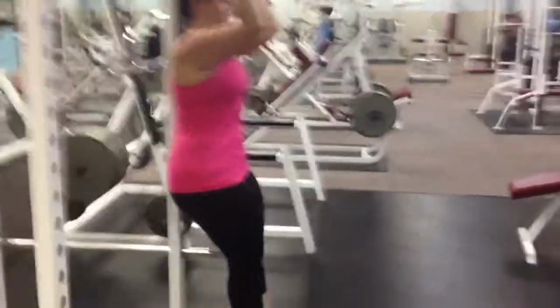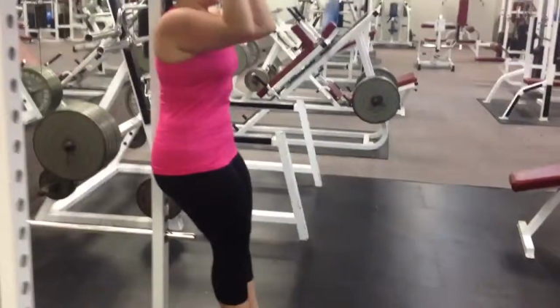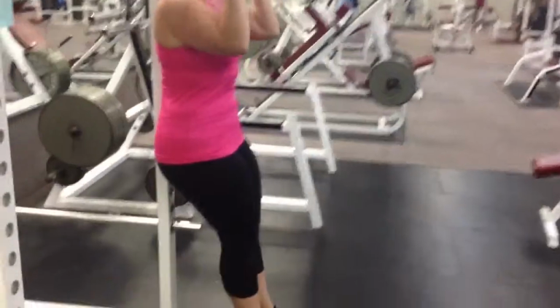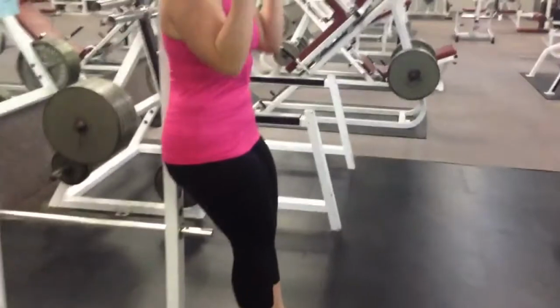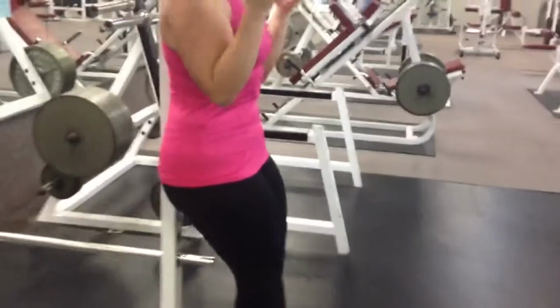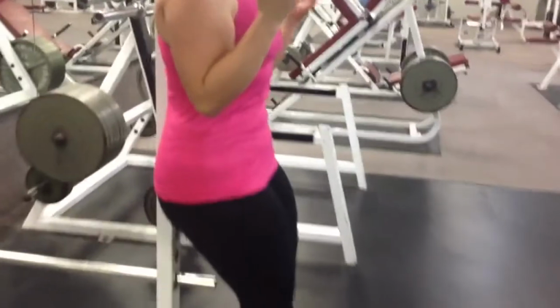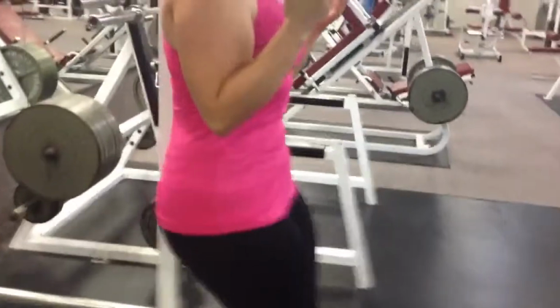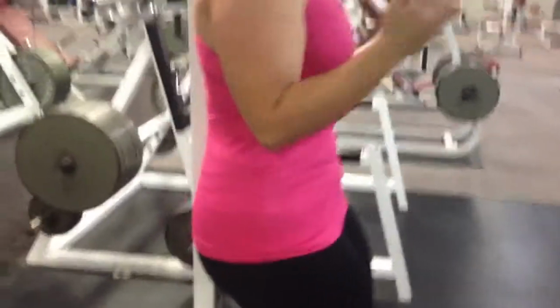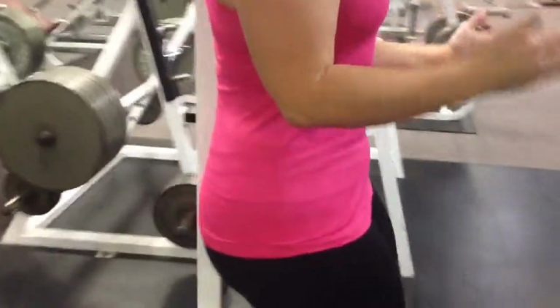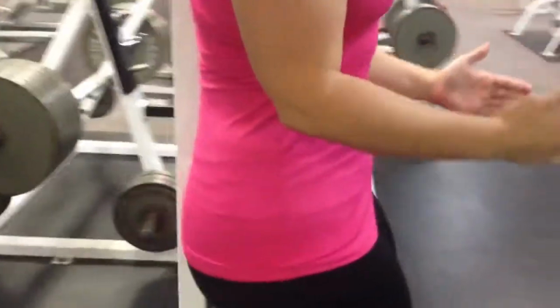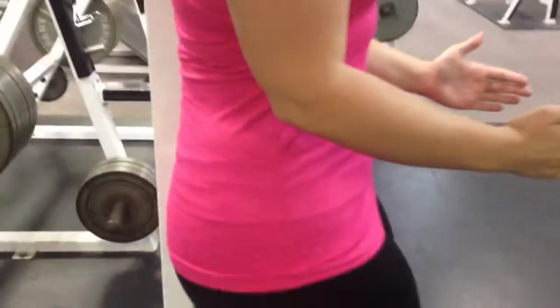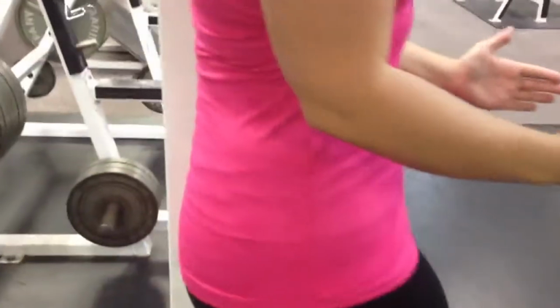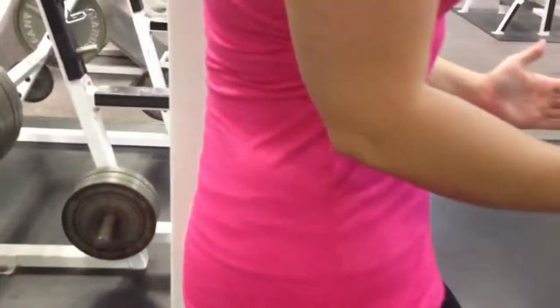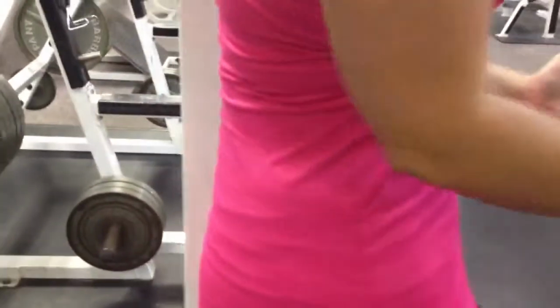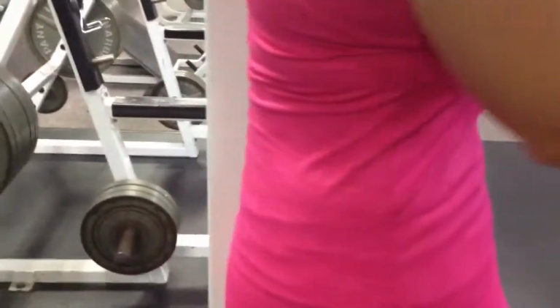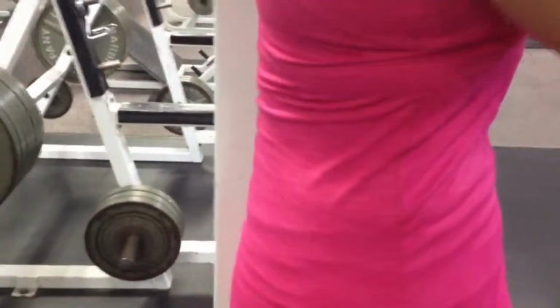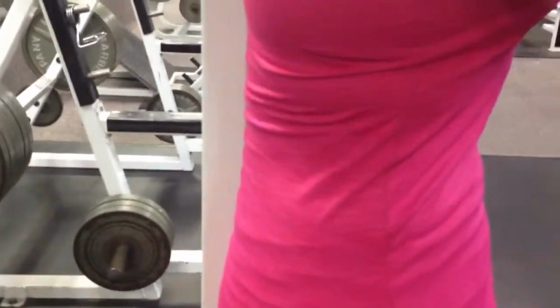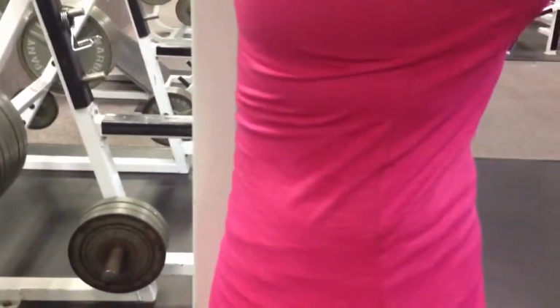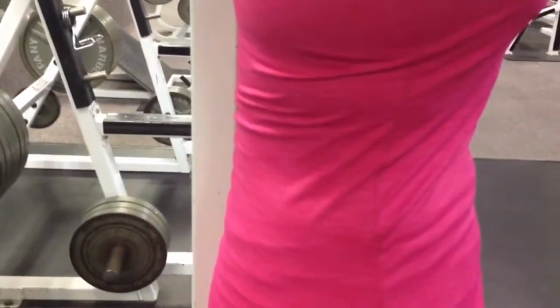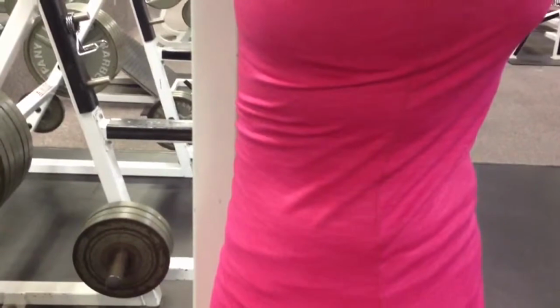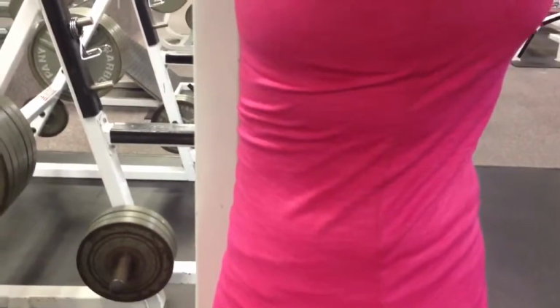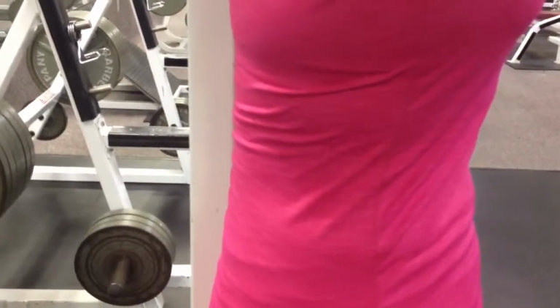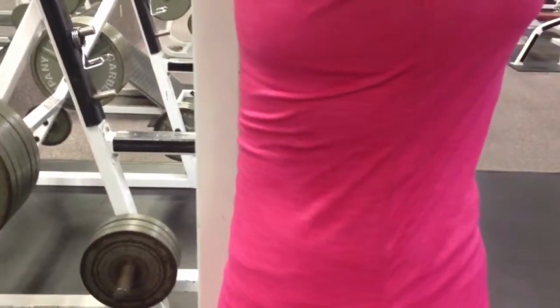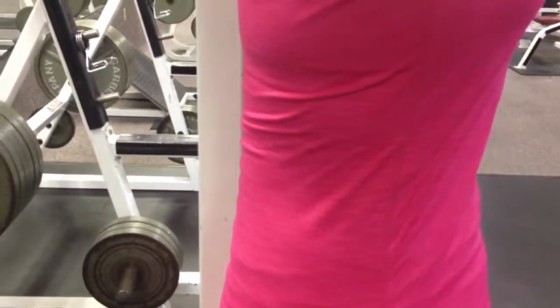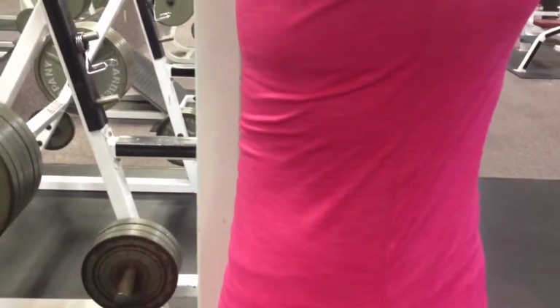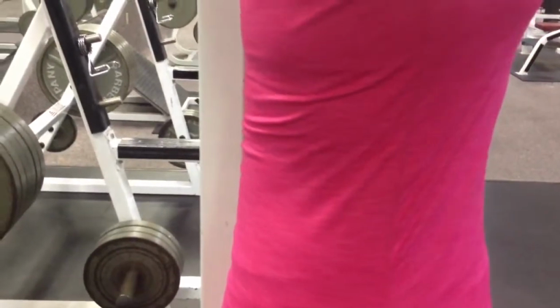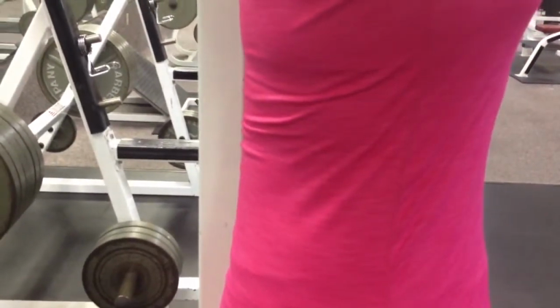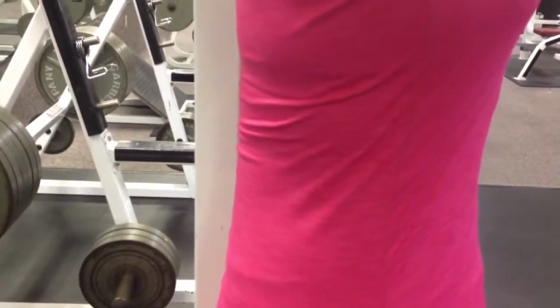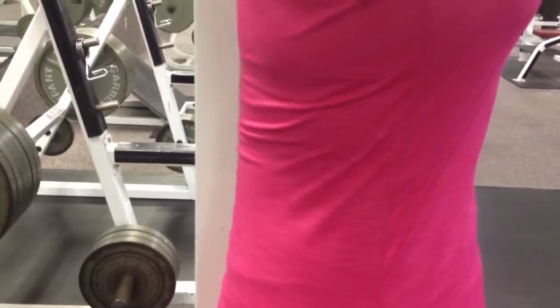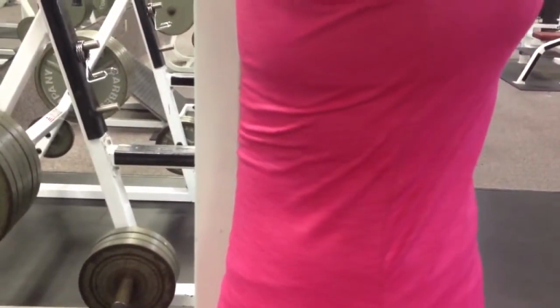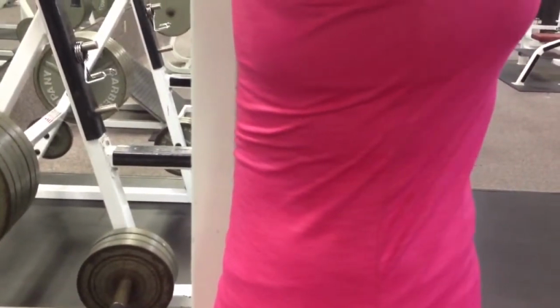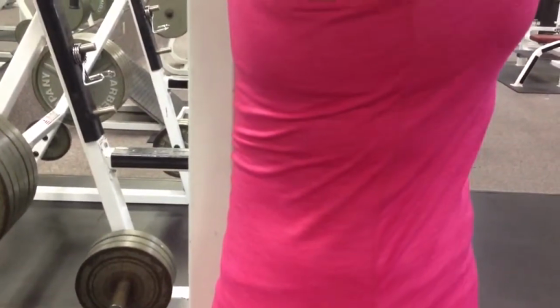Looking to make sure the lower back doesn't arch on the way up here, but we want it pretty much completely flat there.